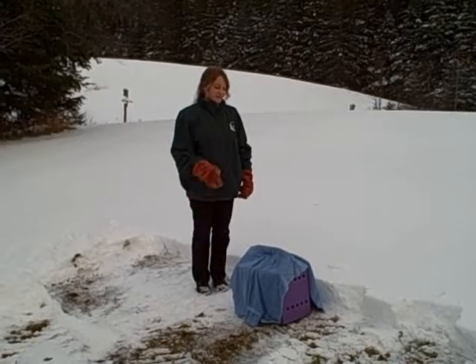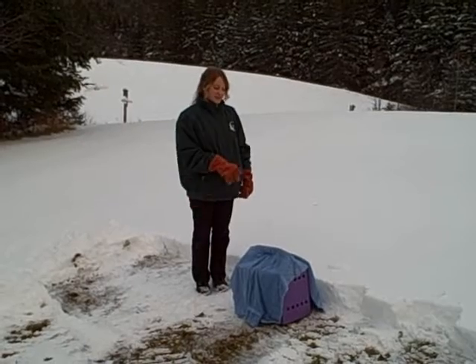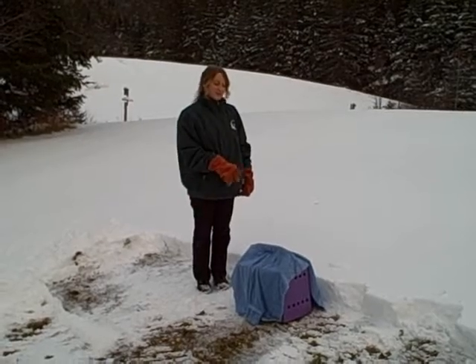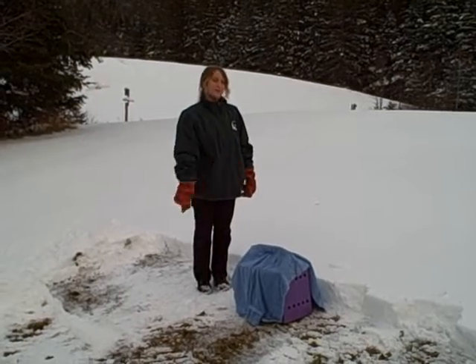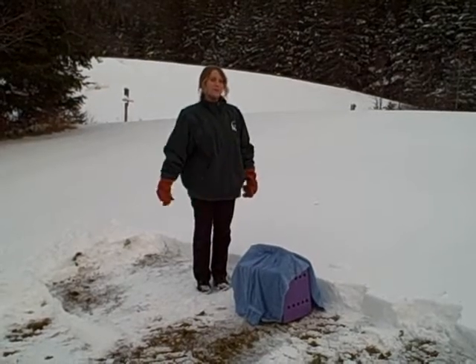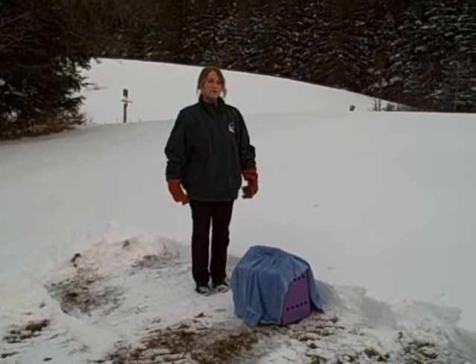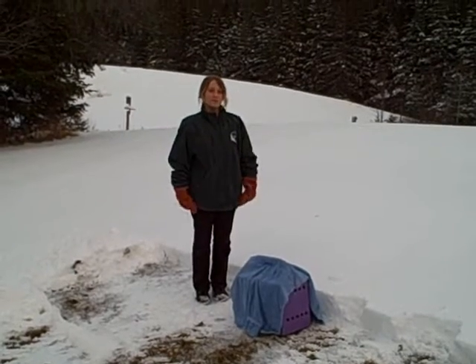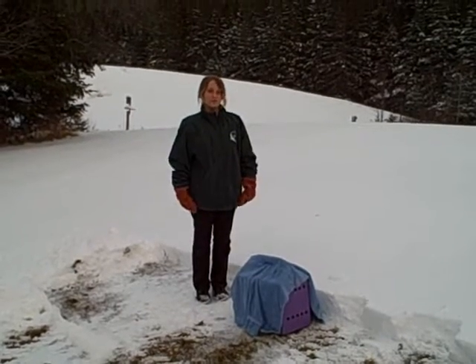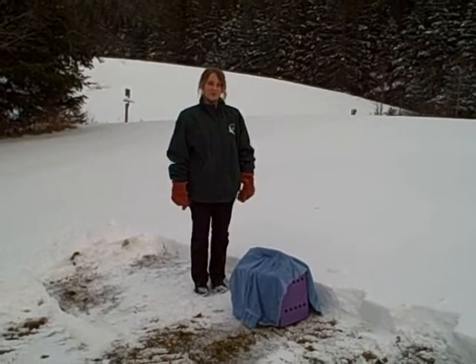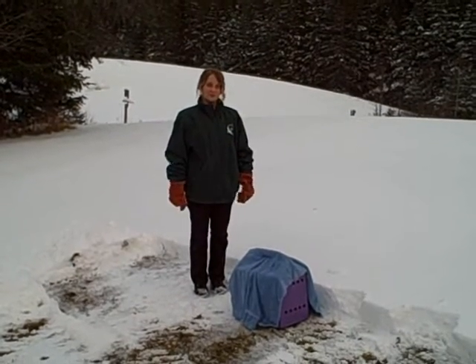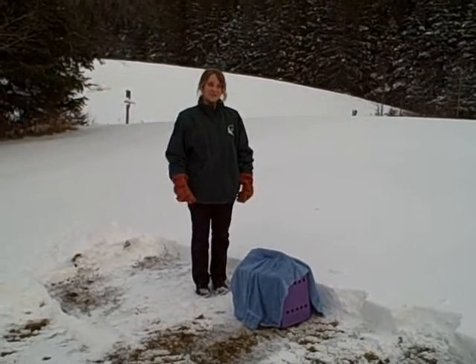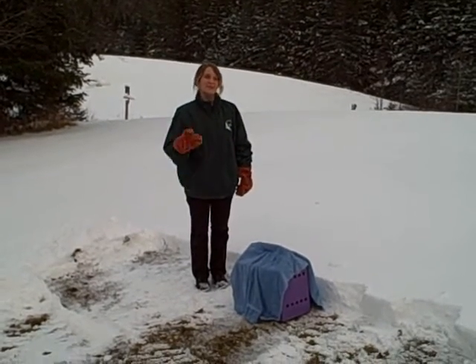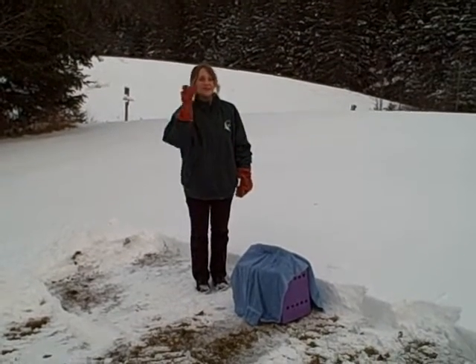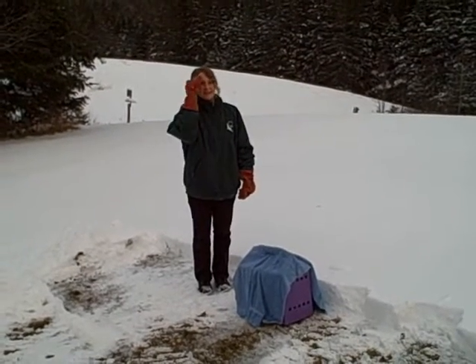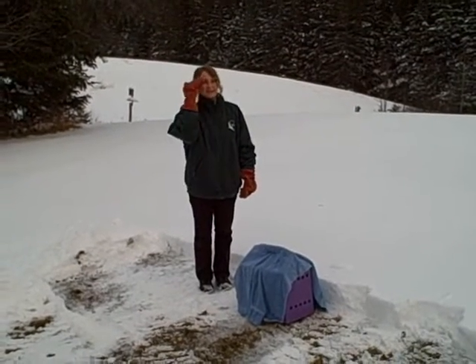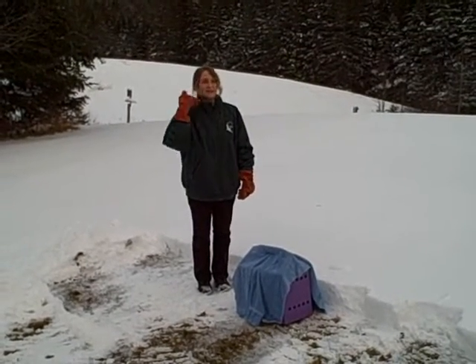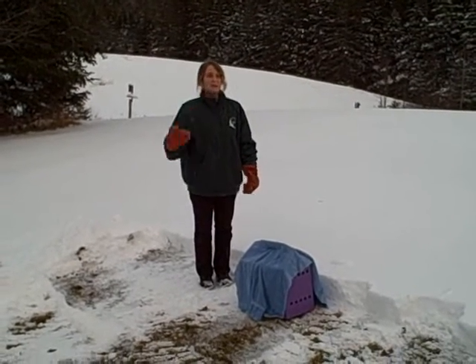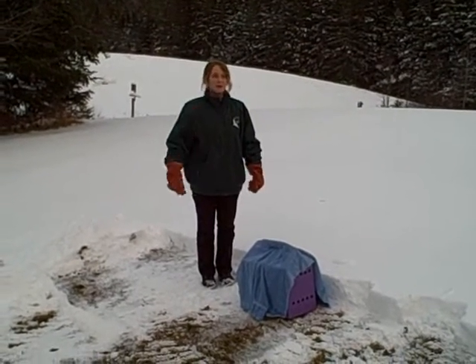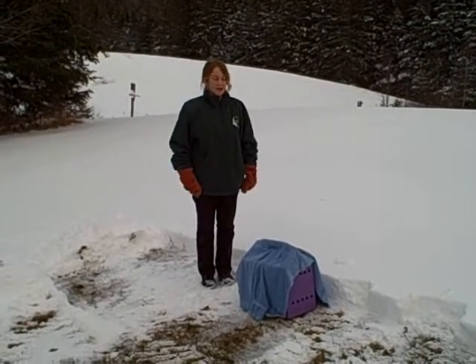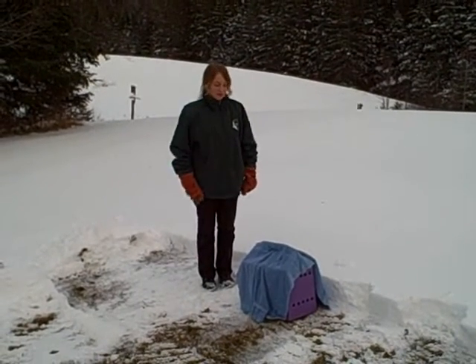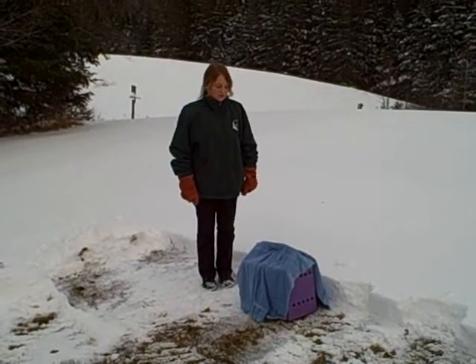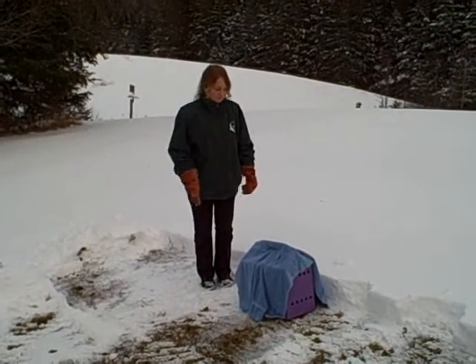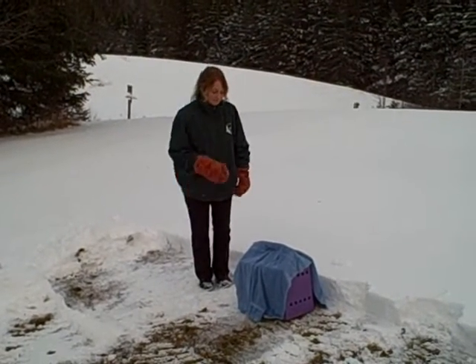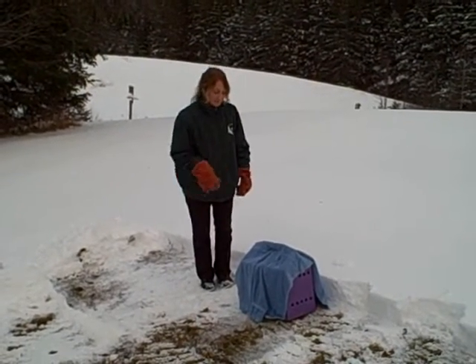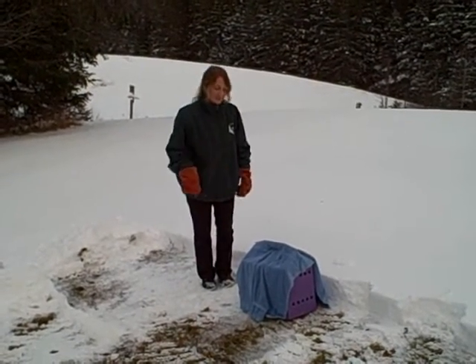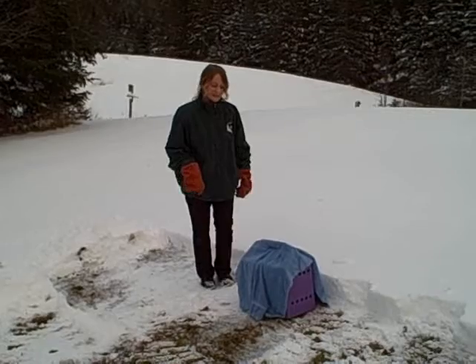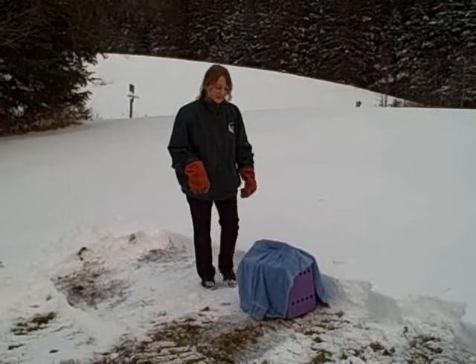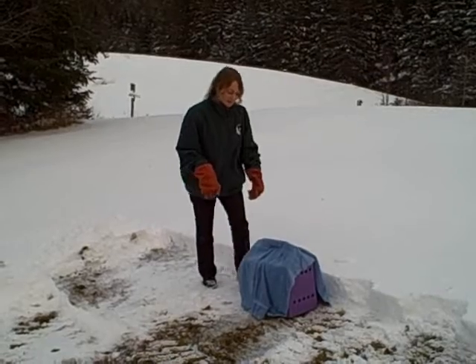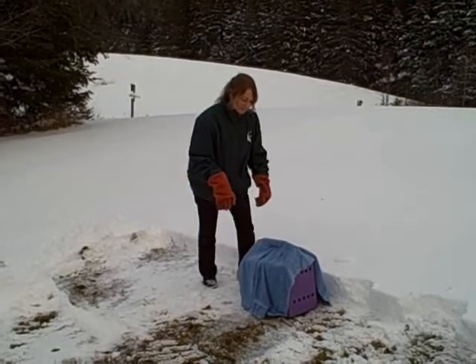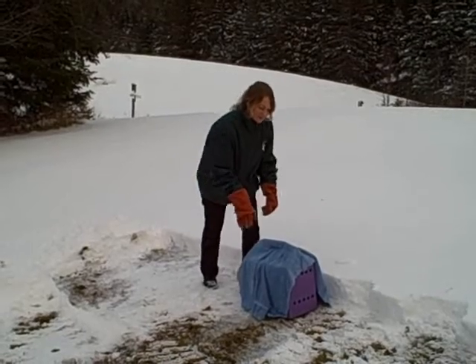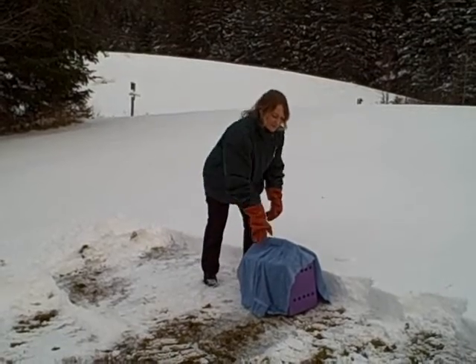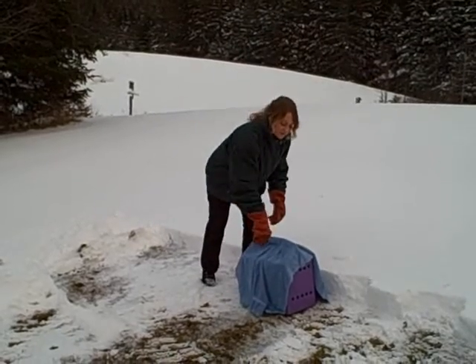Today you're going to see one of those birds get released. It is a barred owl. I'm going to take him out of the box now.